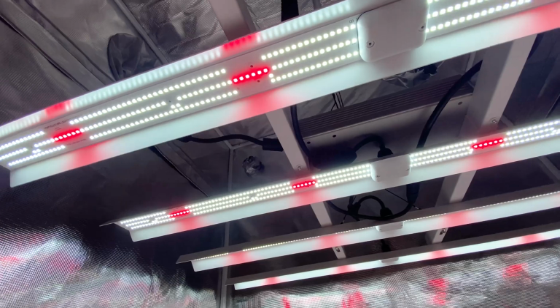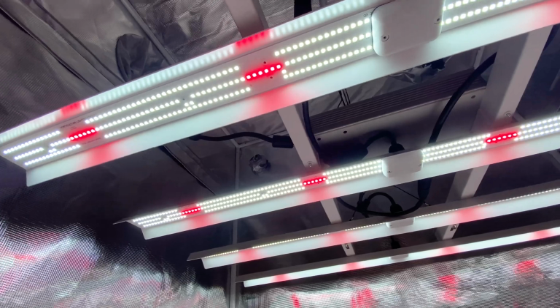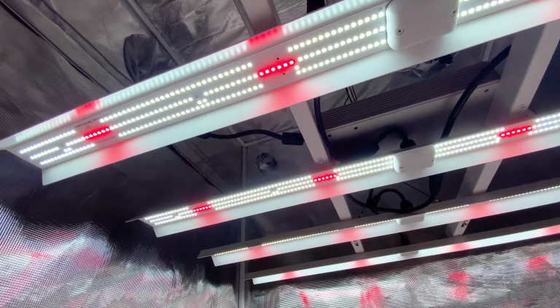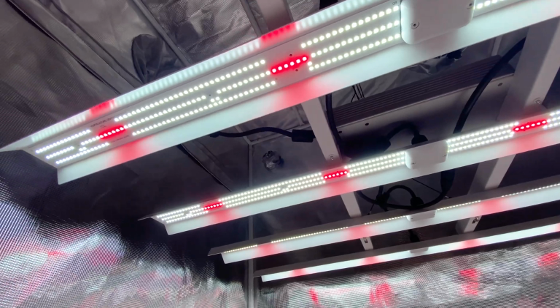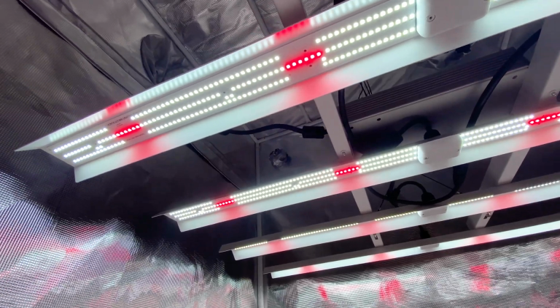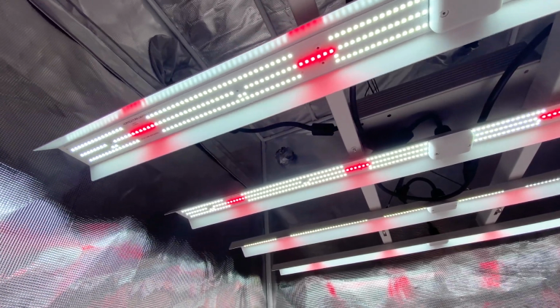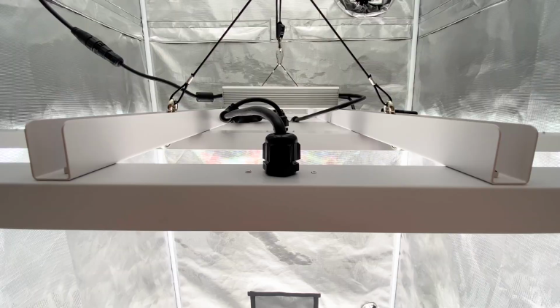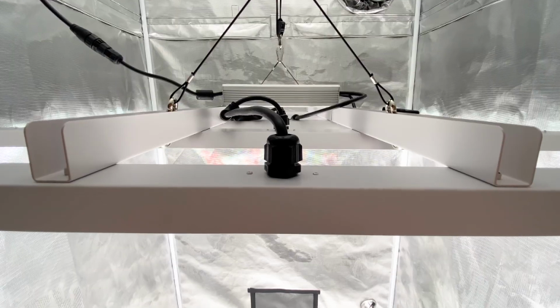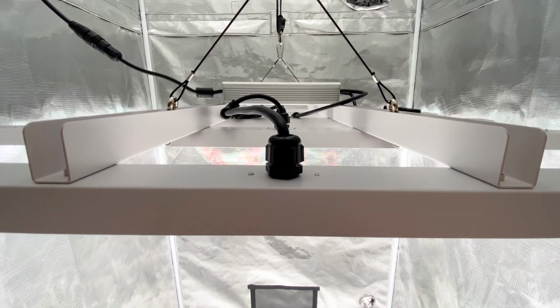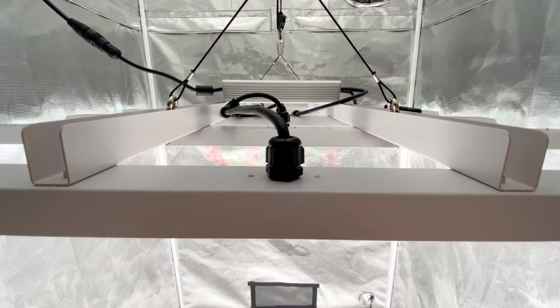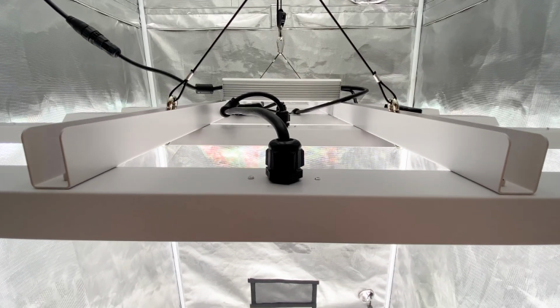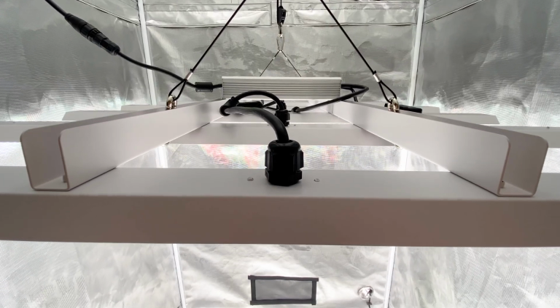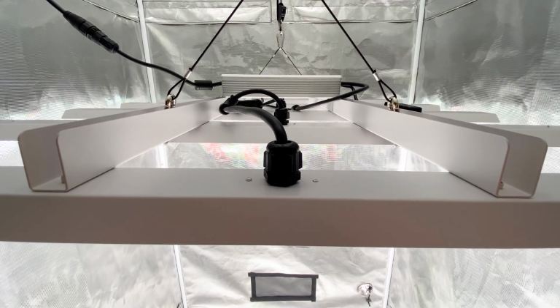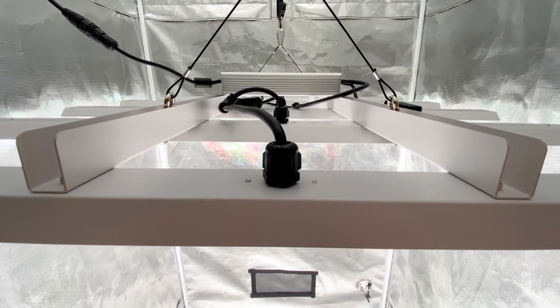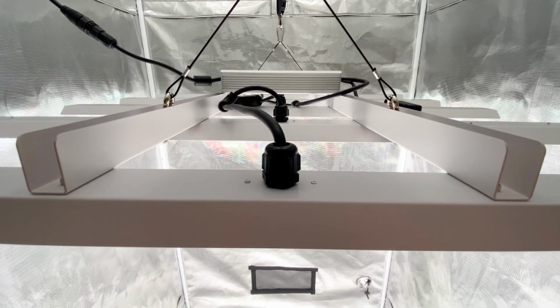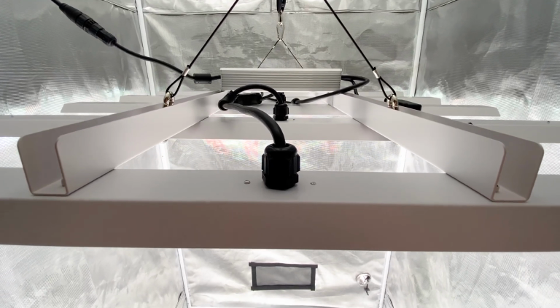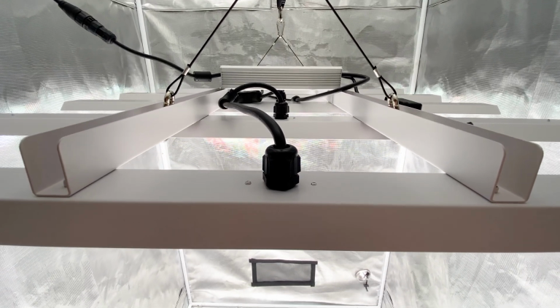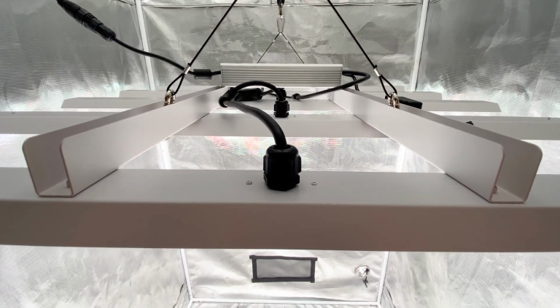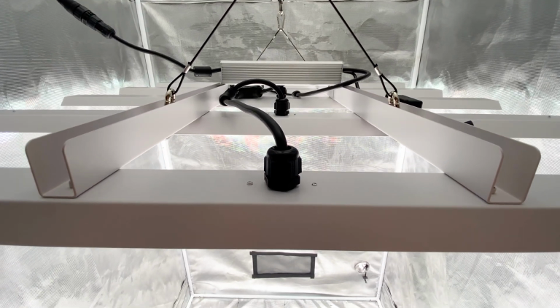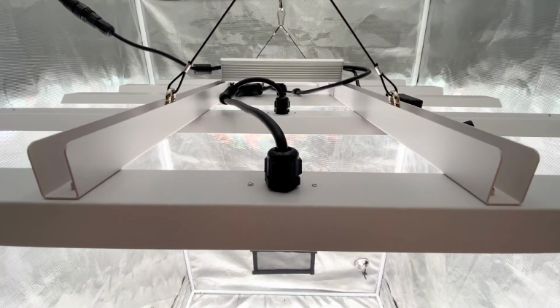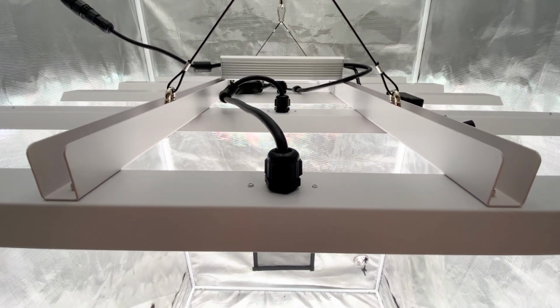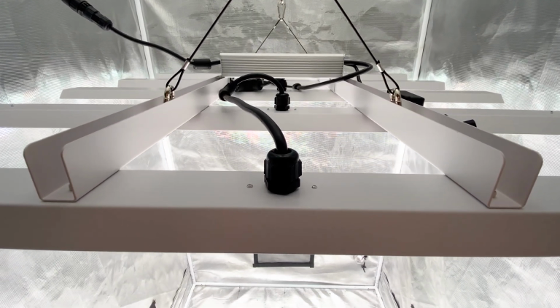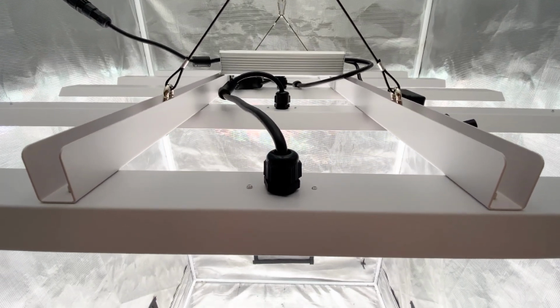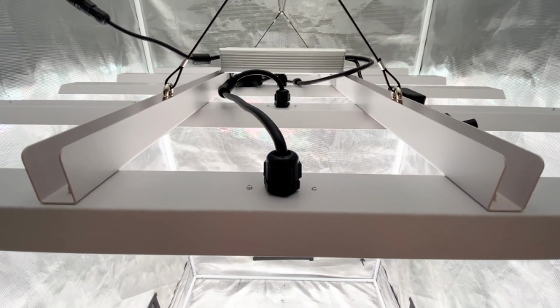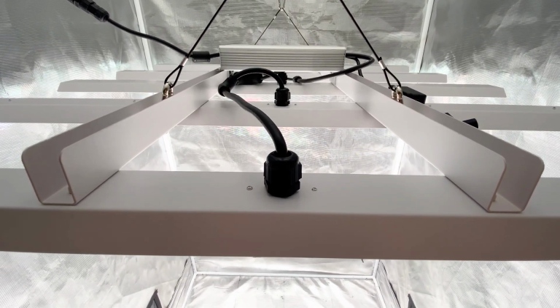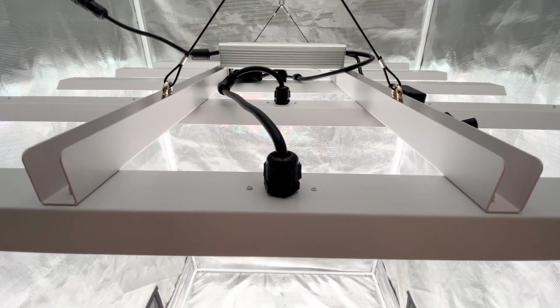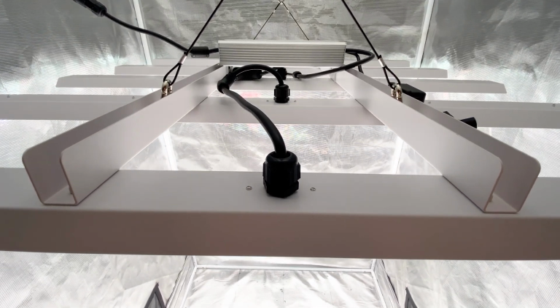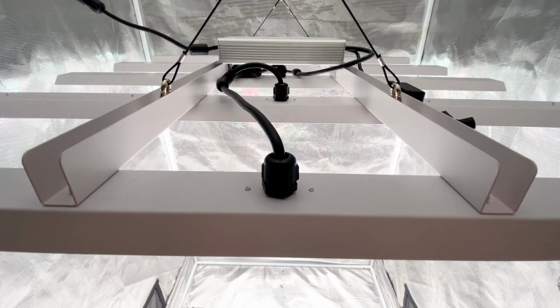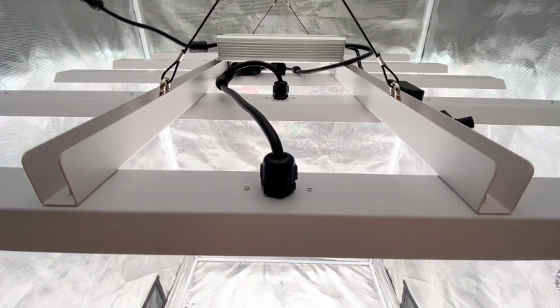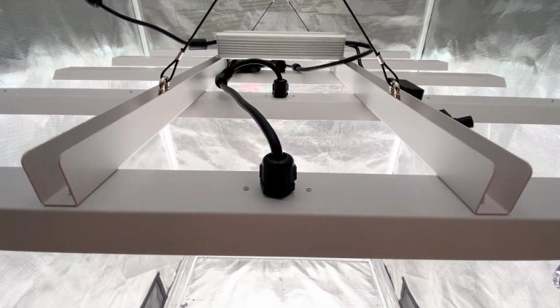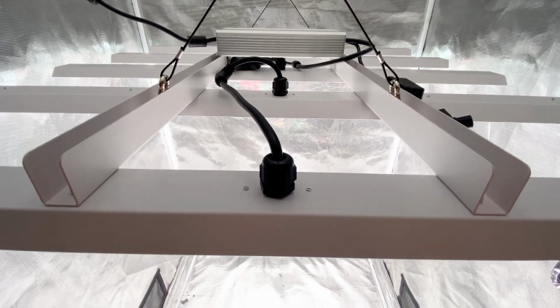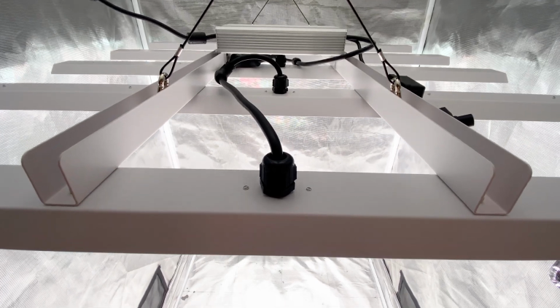I'll even compare this light to HLG's flagship light, the Scorpion Diablo. All of this, coming up now.